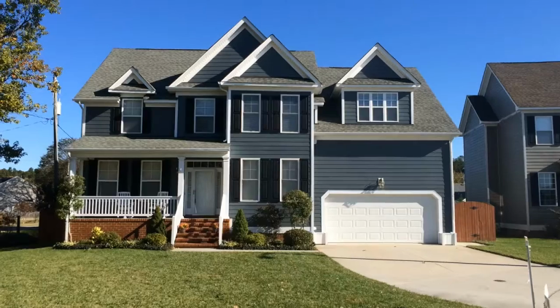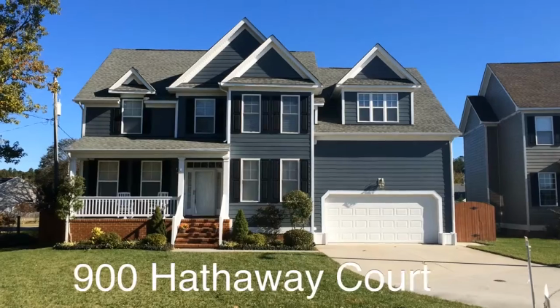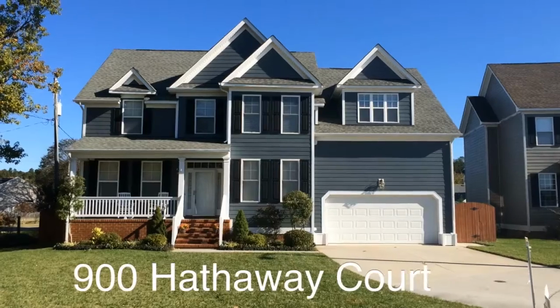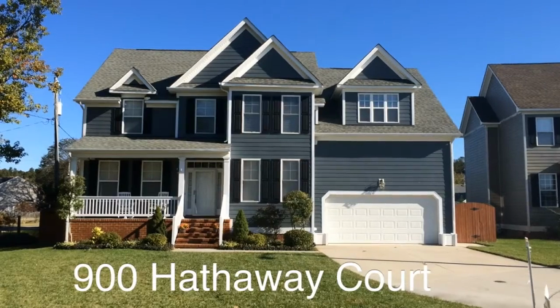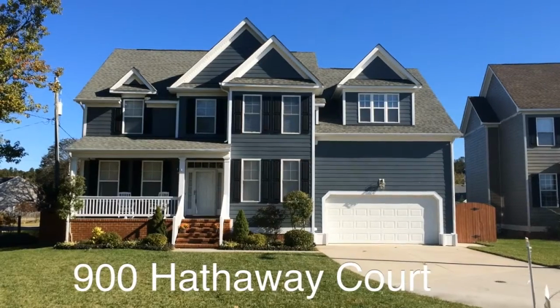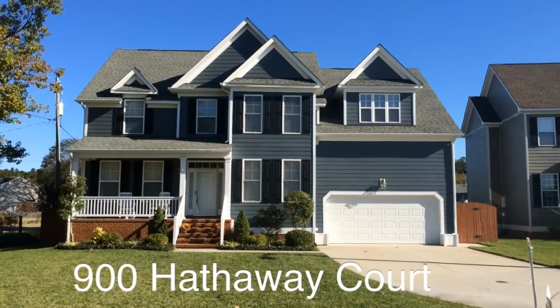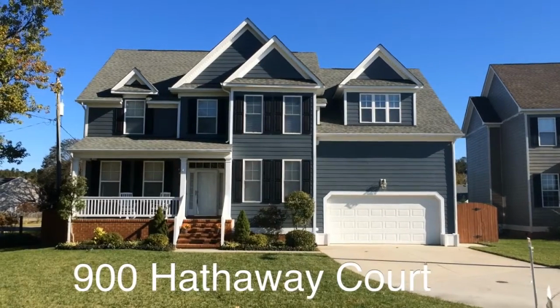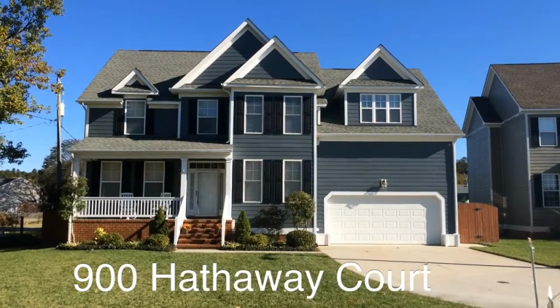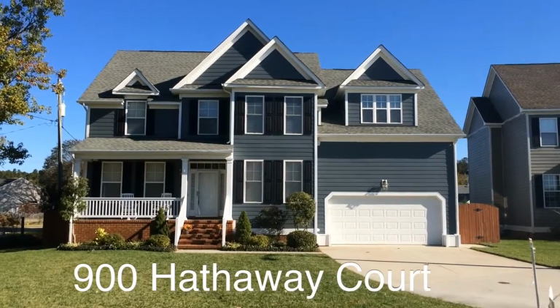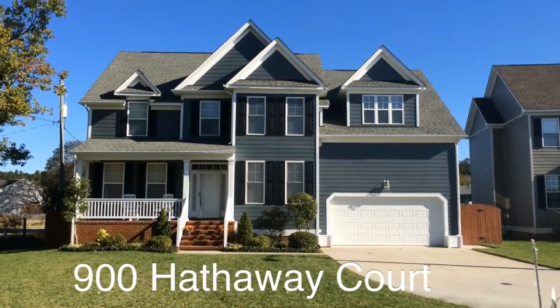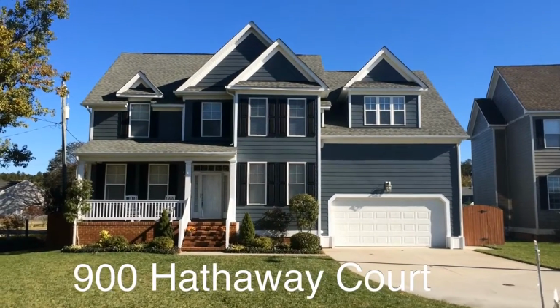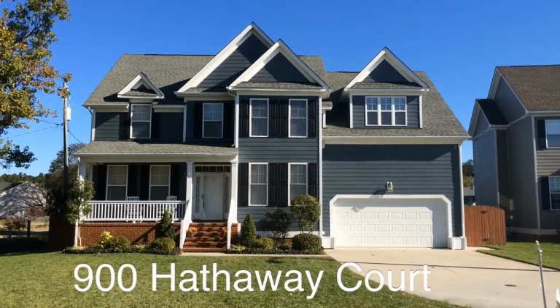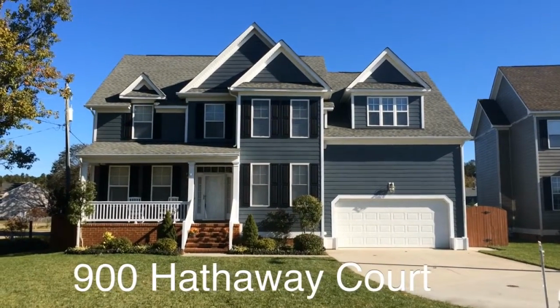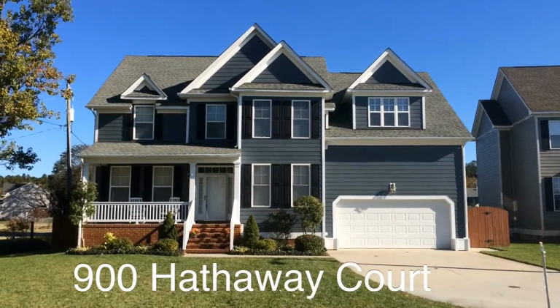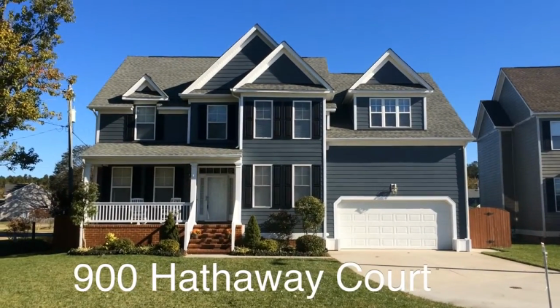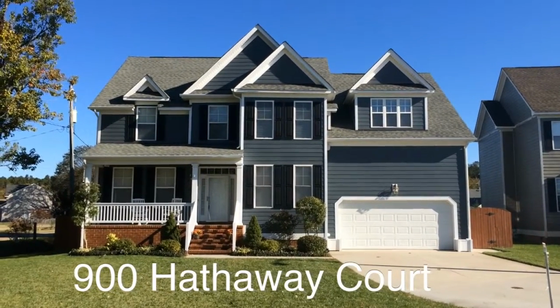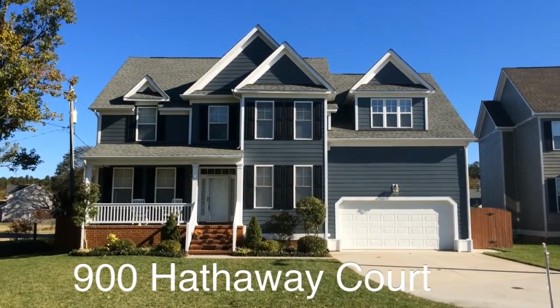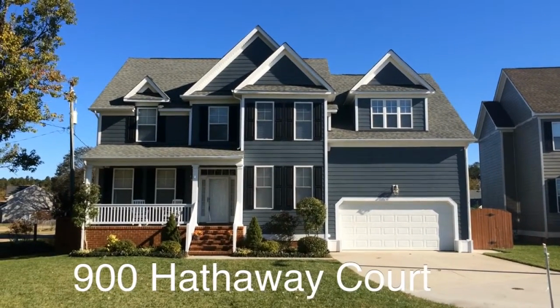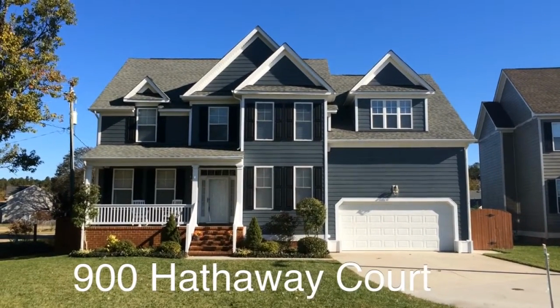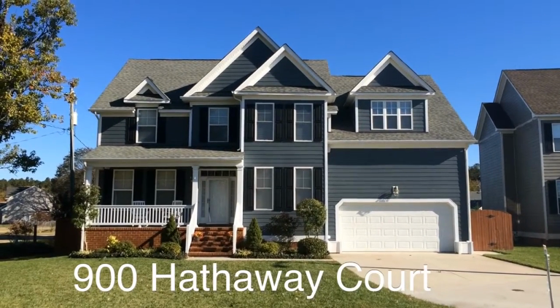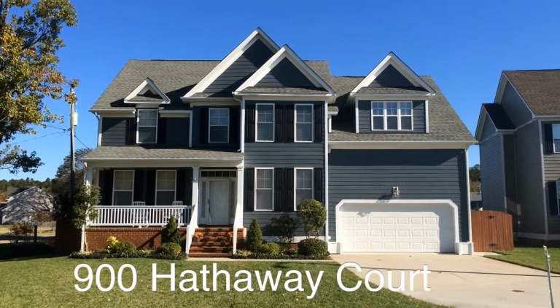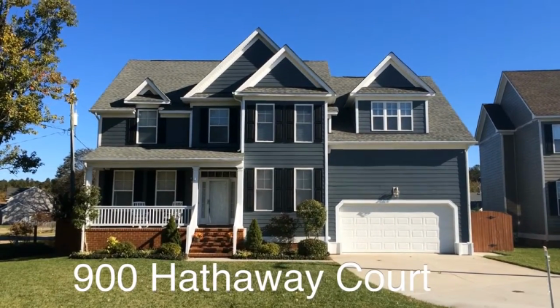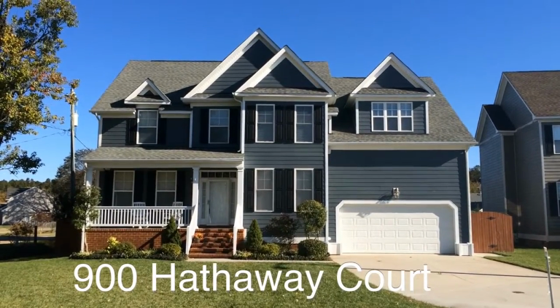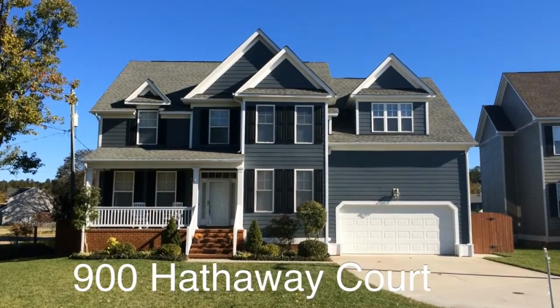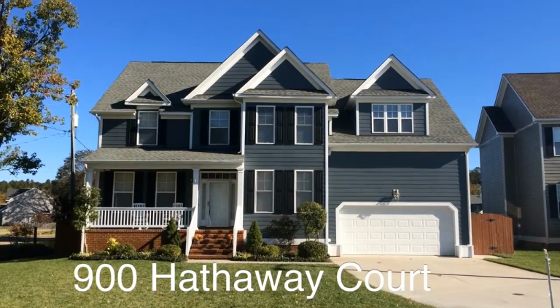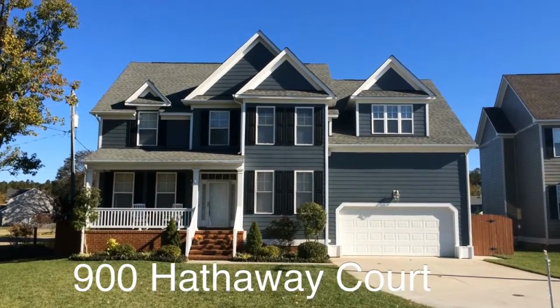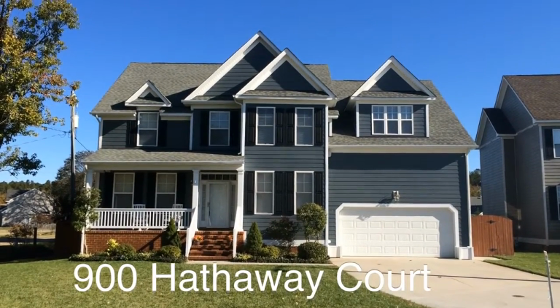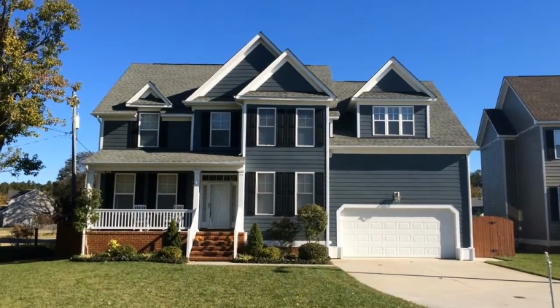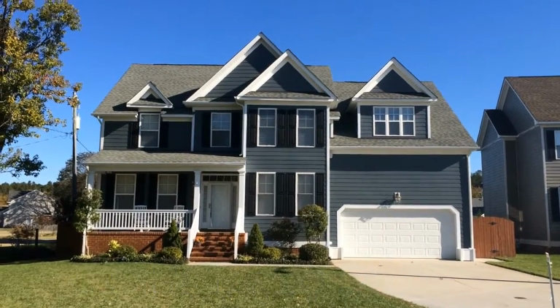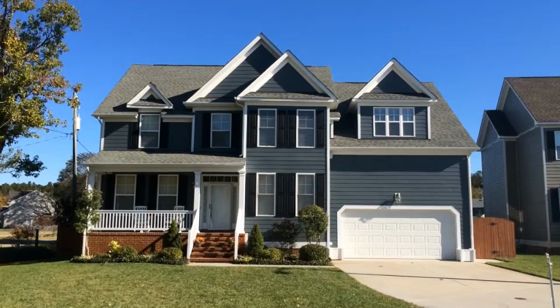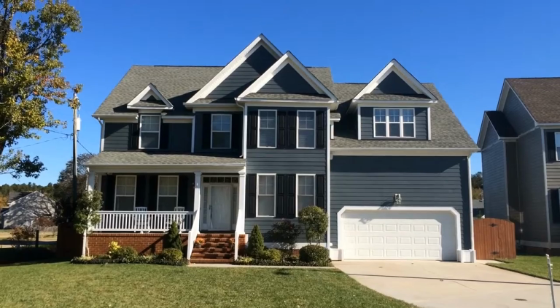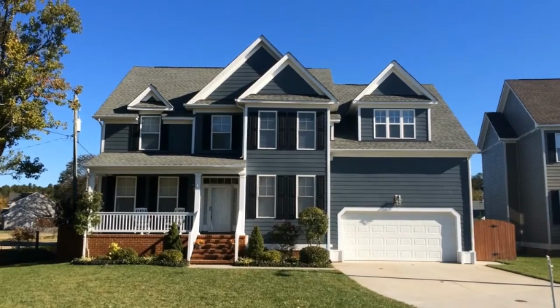My name is Robin Gothier with Exit Realty Professionals, and today we're going to take a look at a listing I have out here in Watermill Cove.